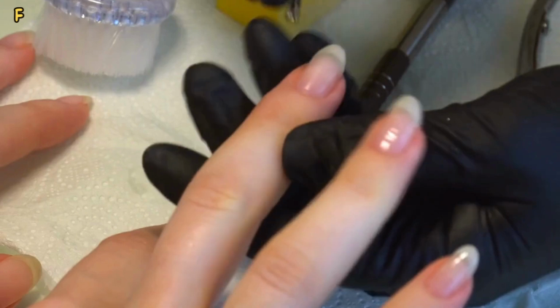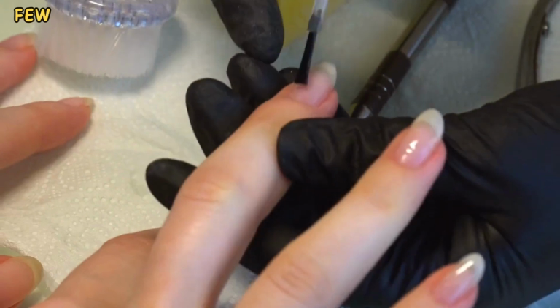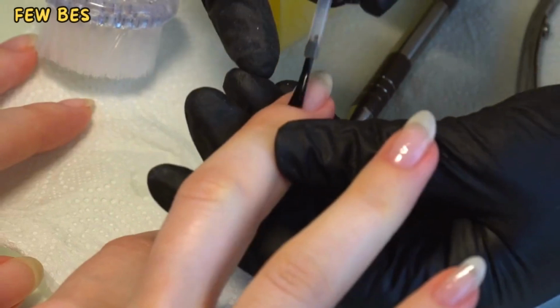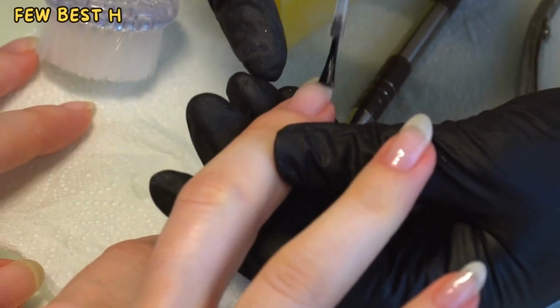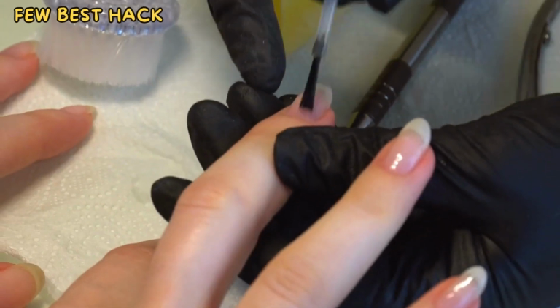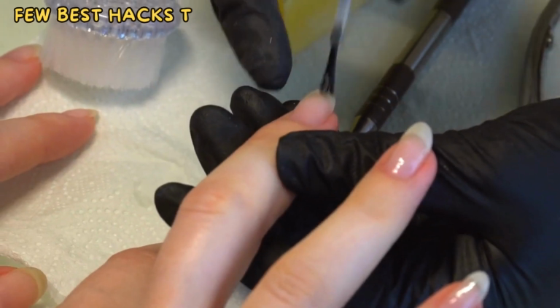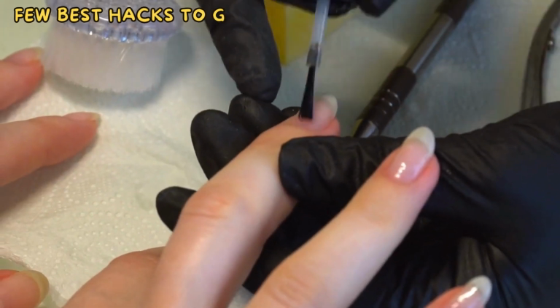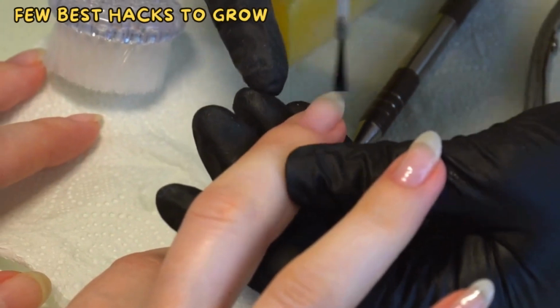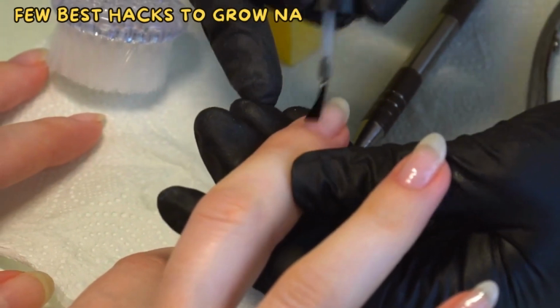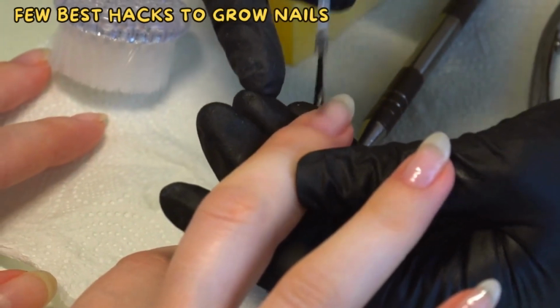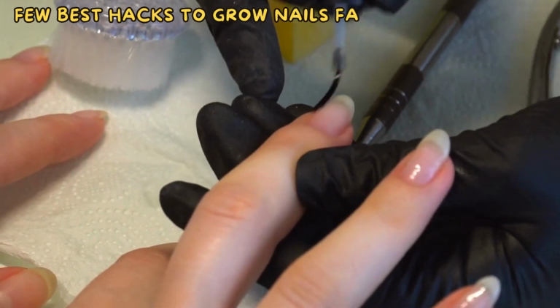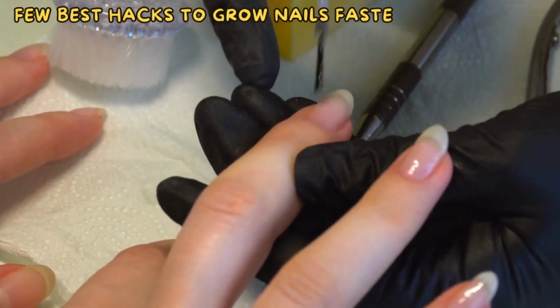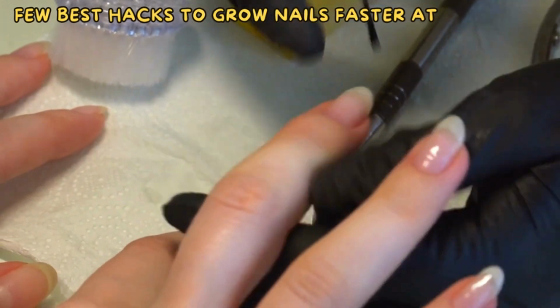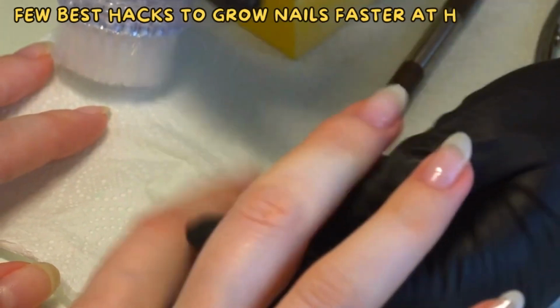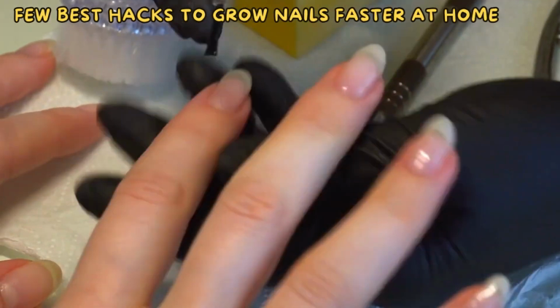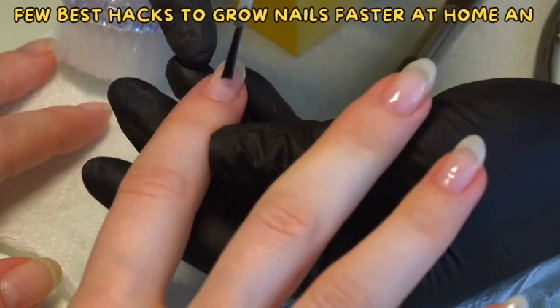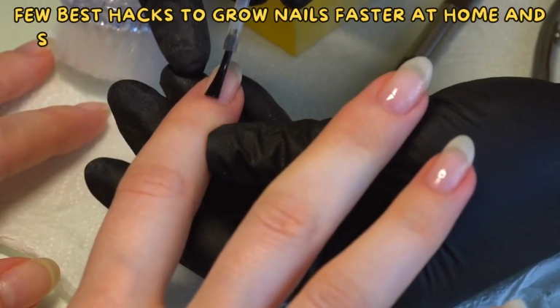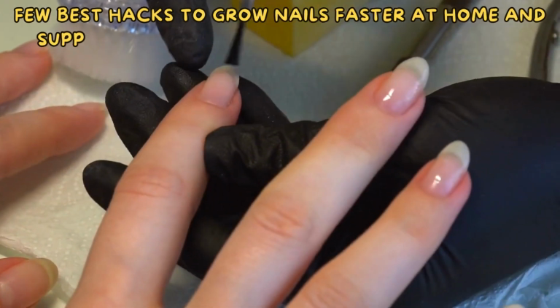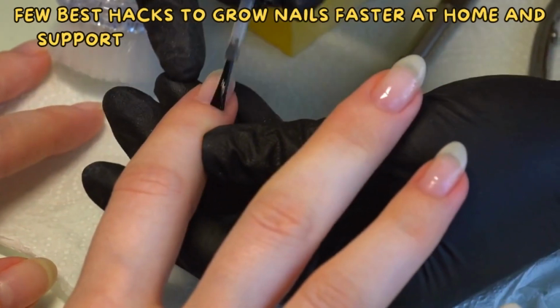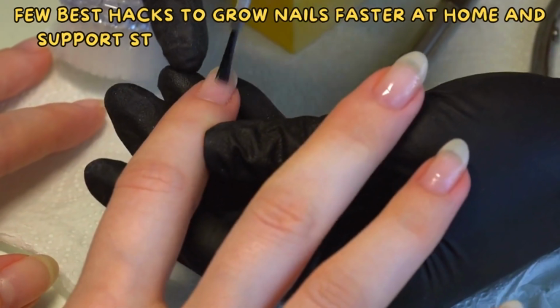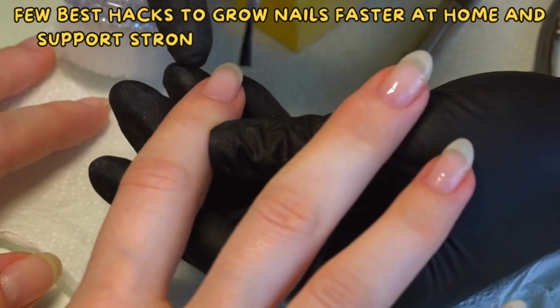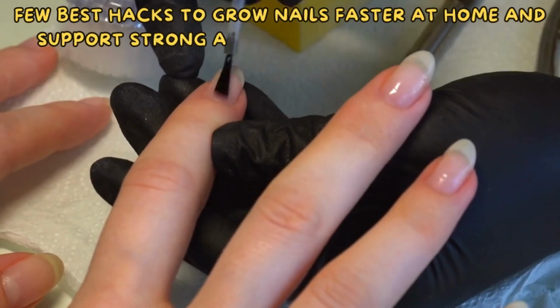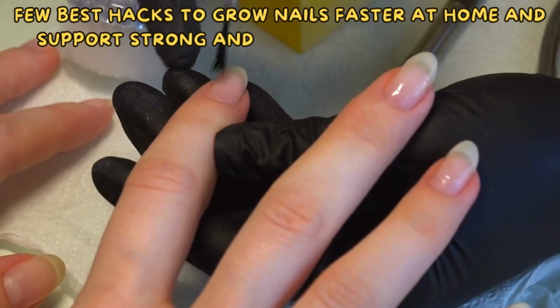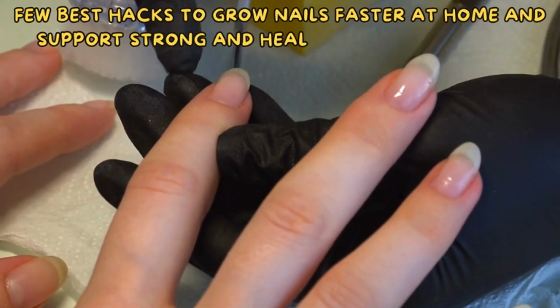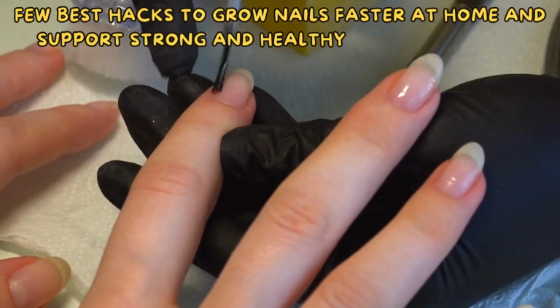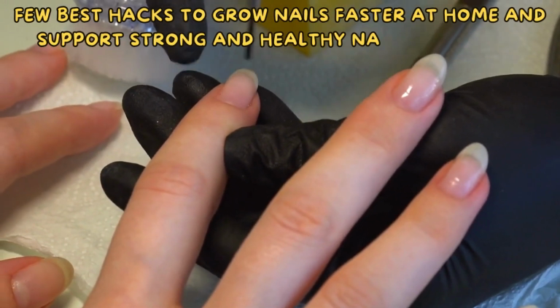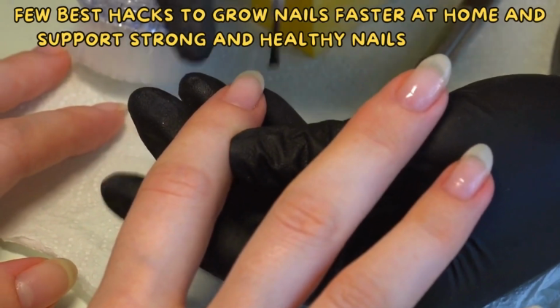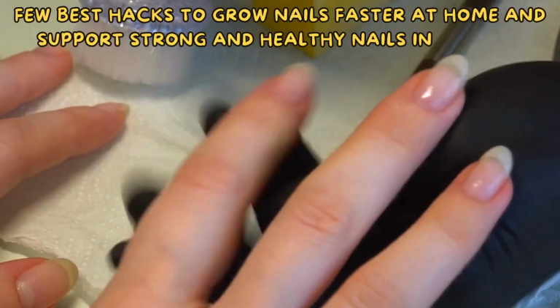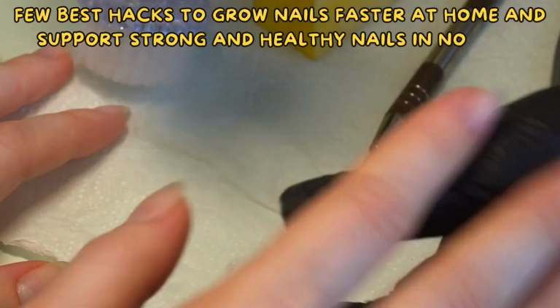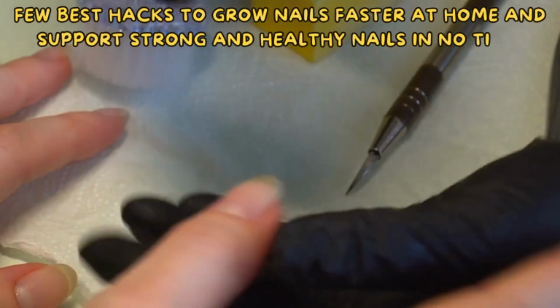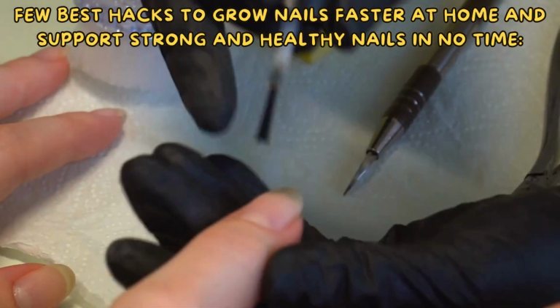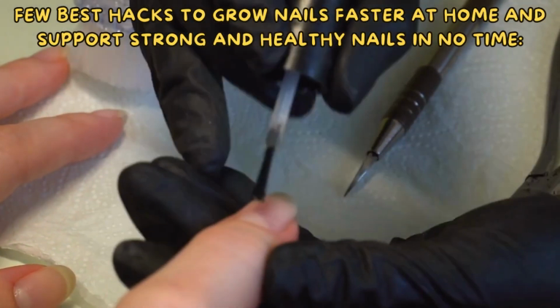Here are a few best hacks to grow nails faster at home and sport strong and healthy nails in no time.